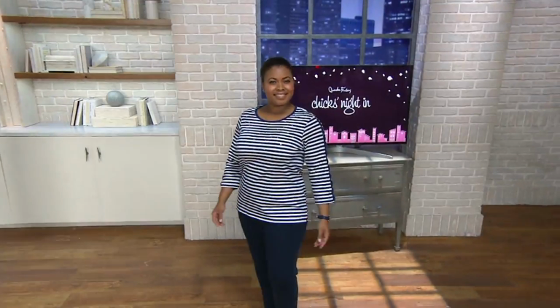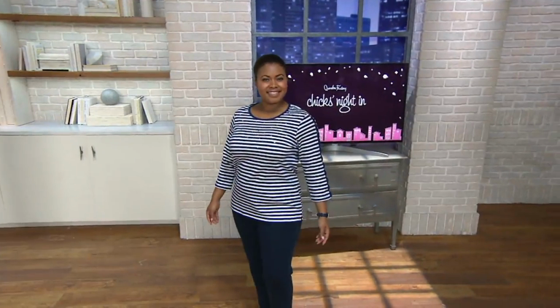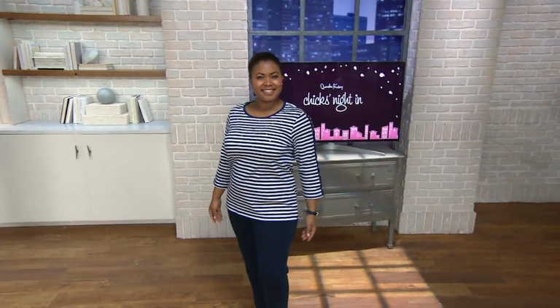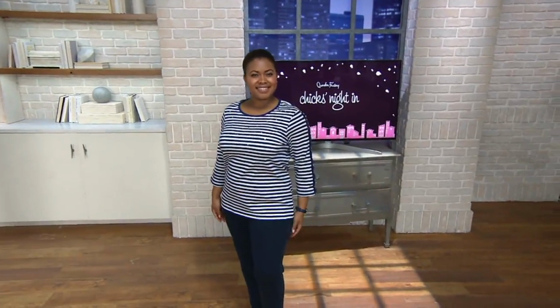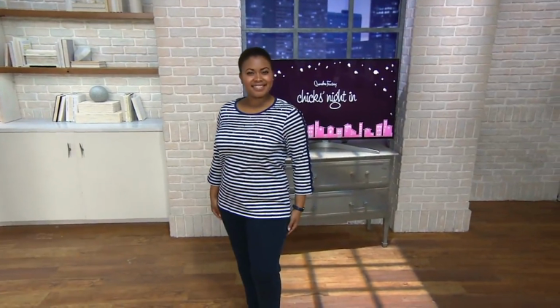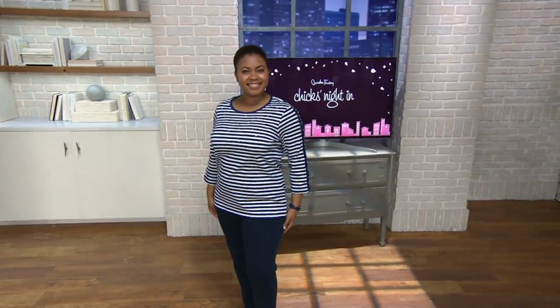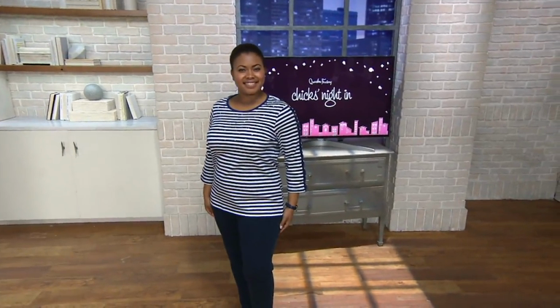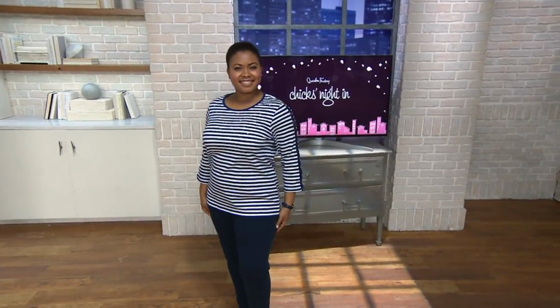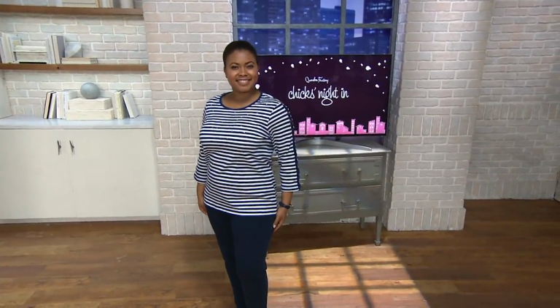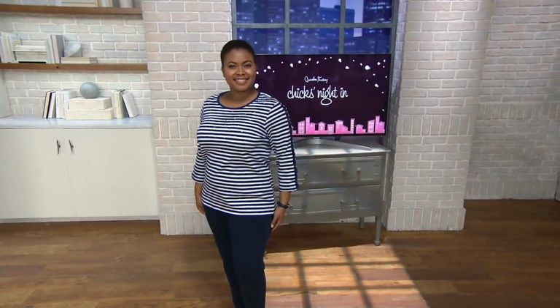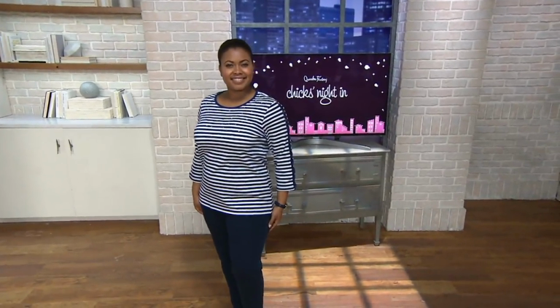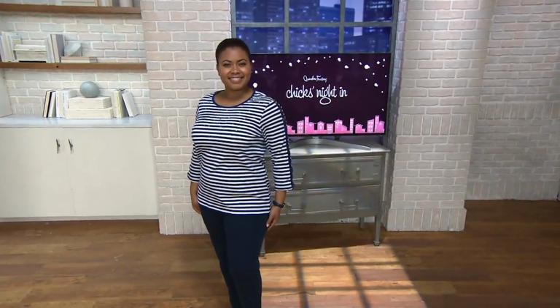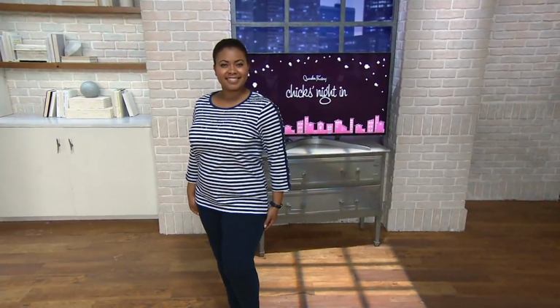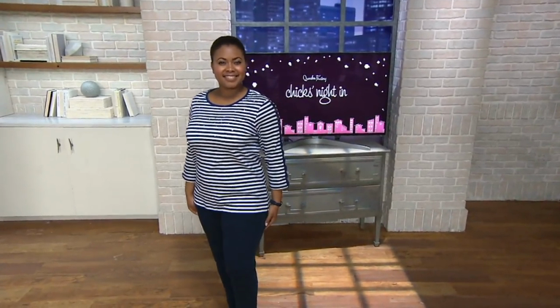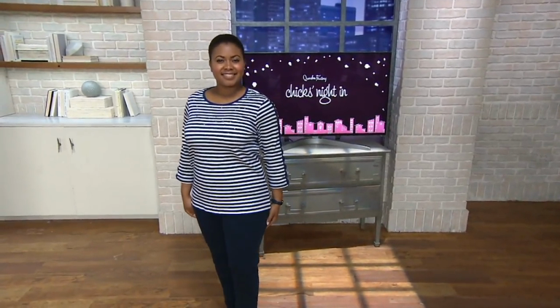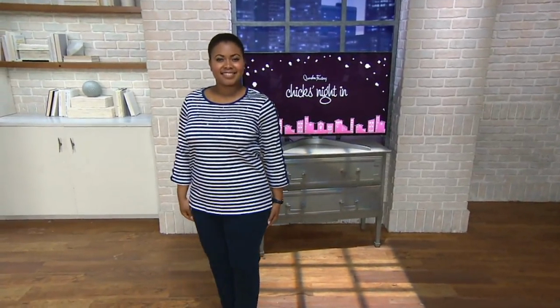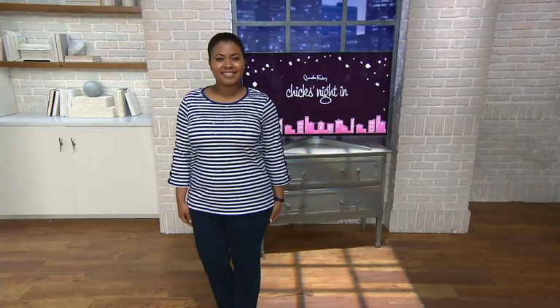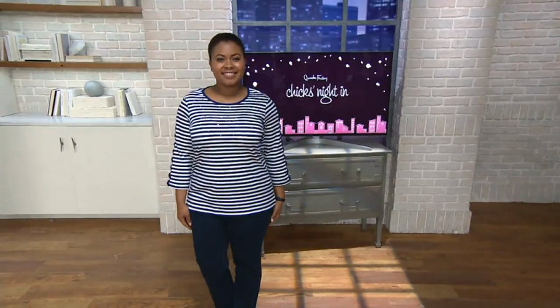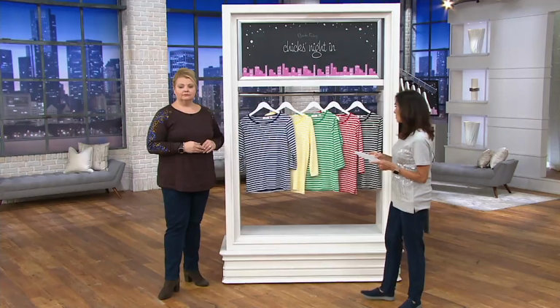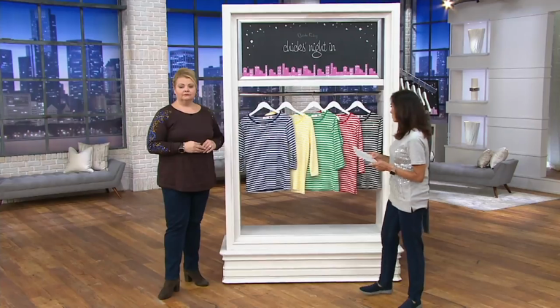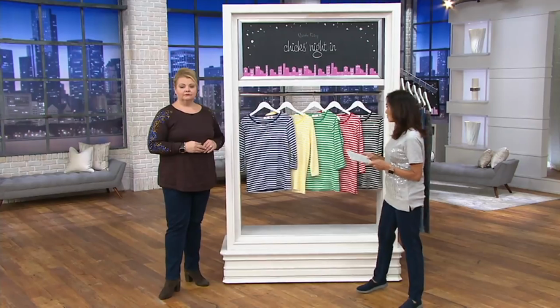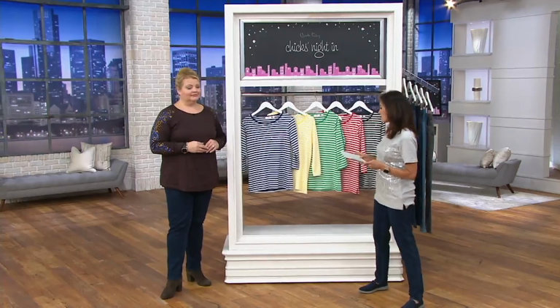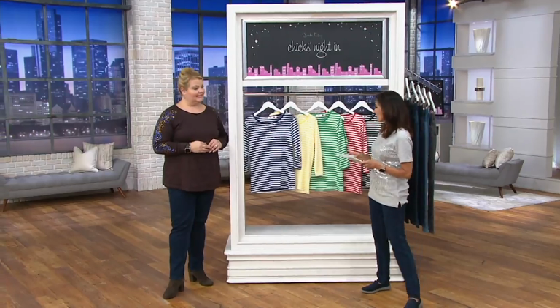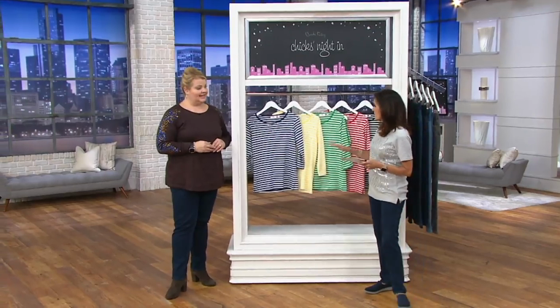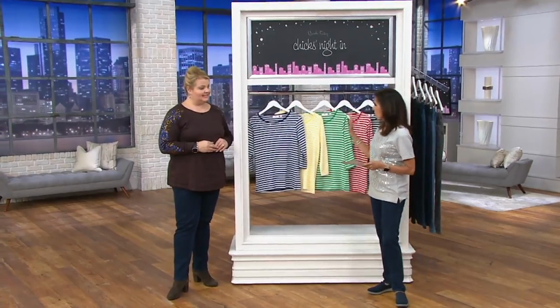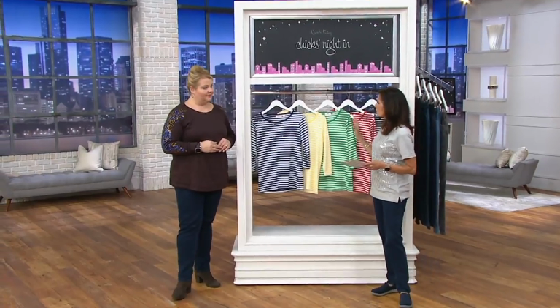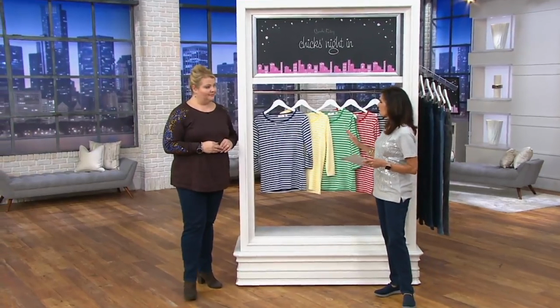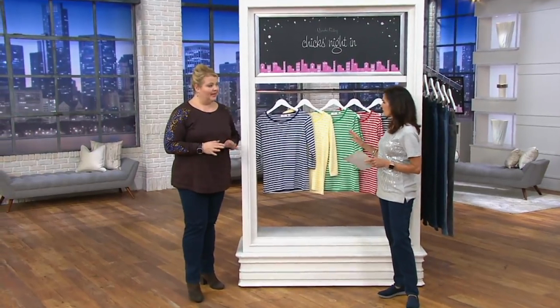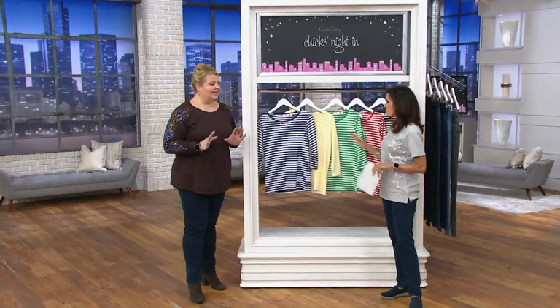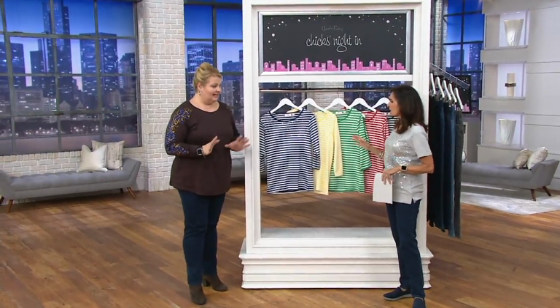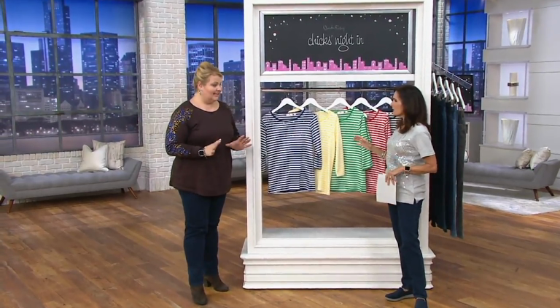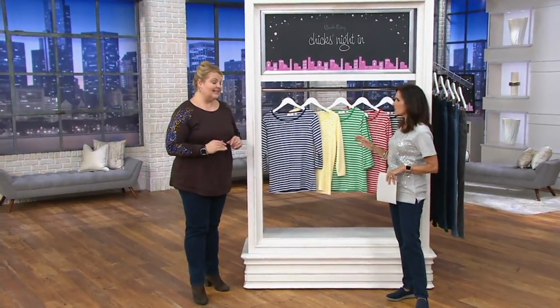We have how many colors? We saw some good color choices. These are really good kind of spring colors.